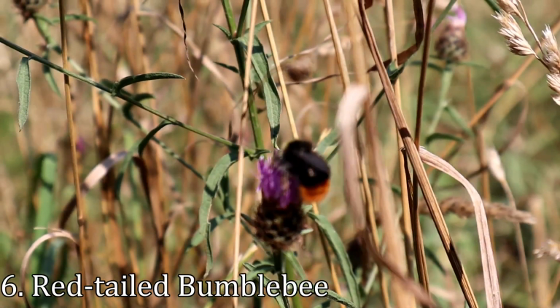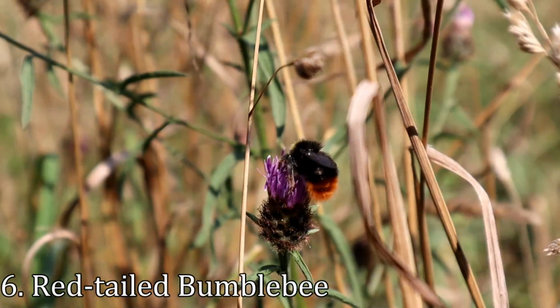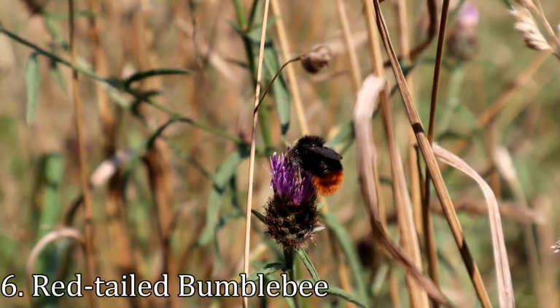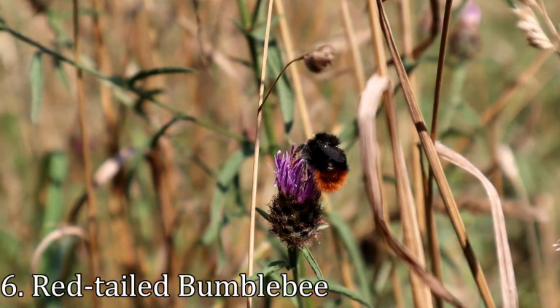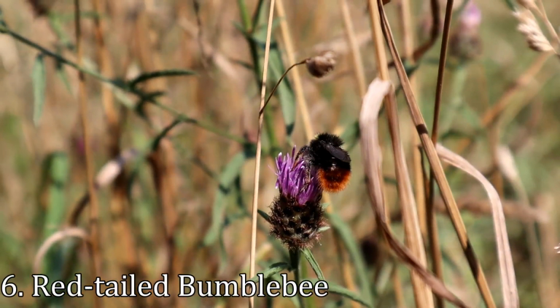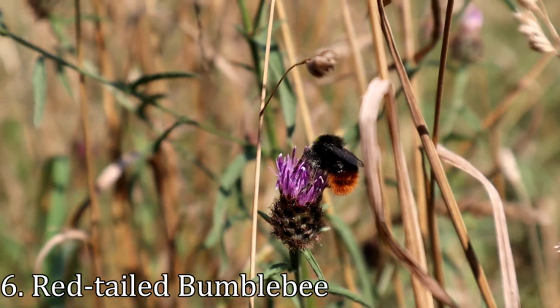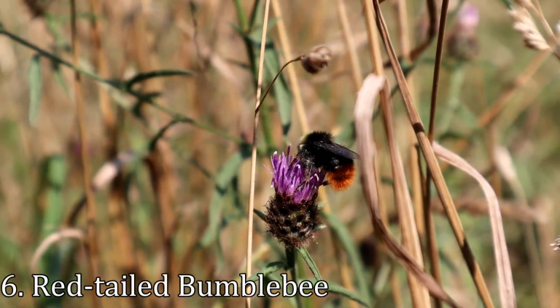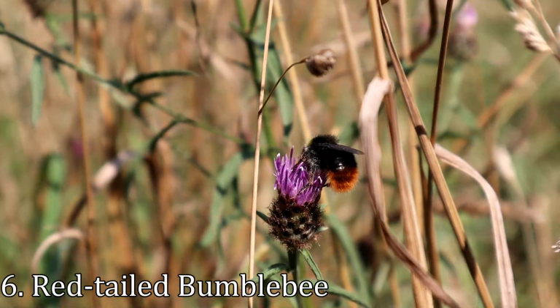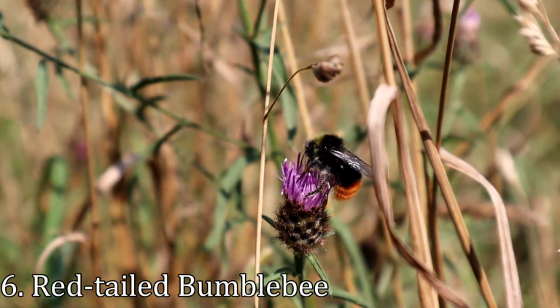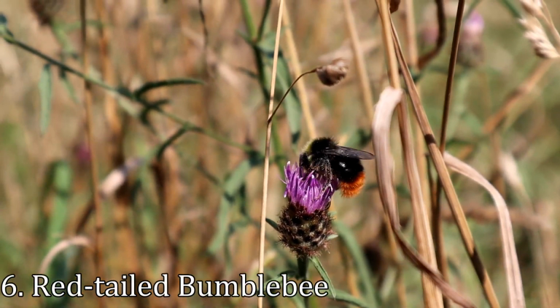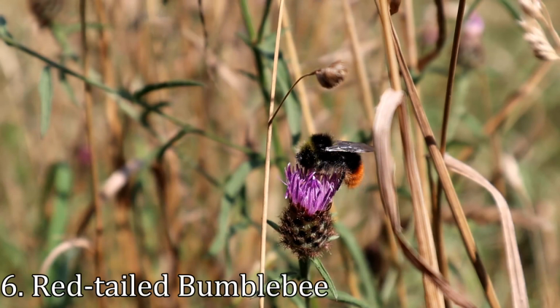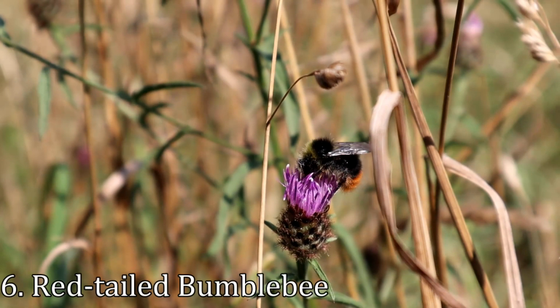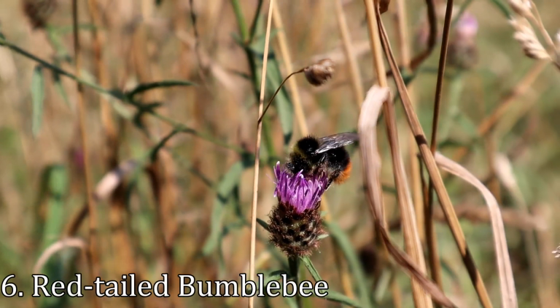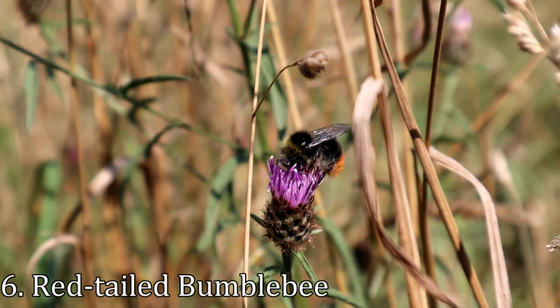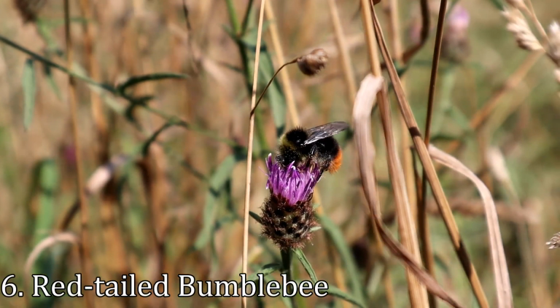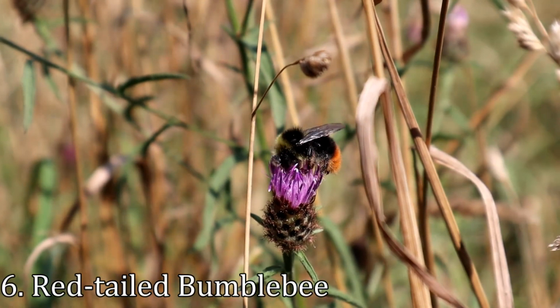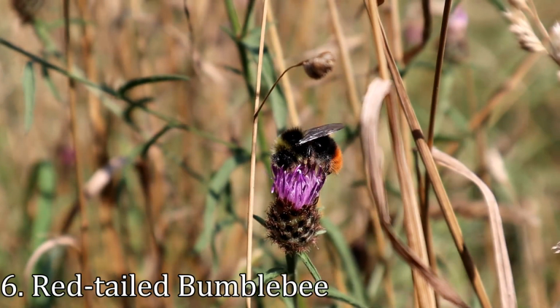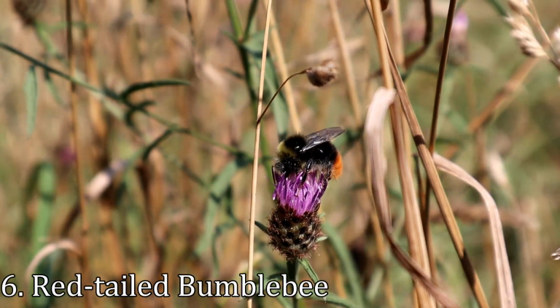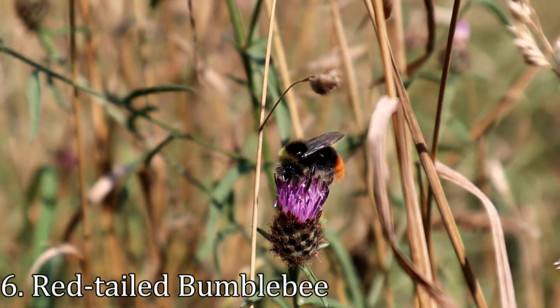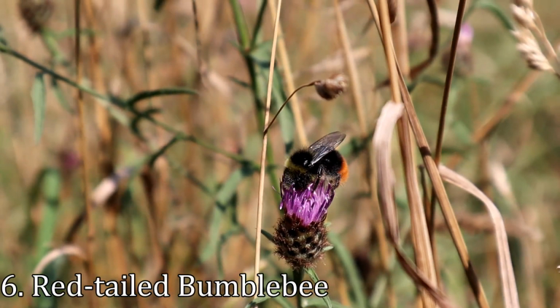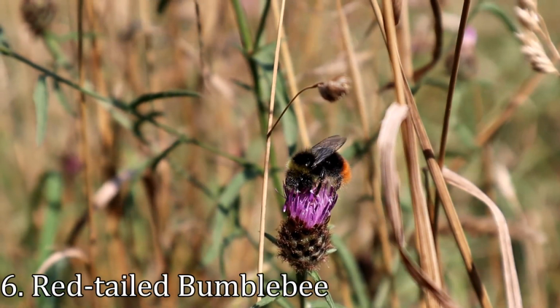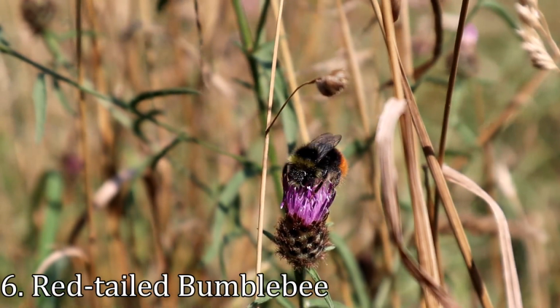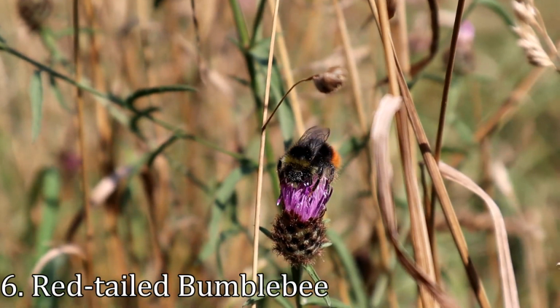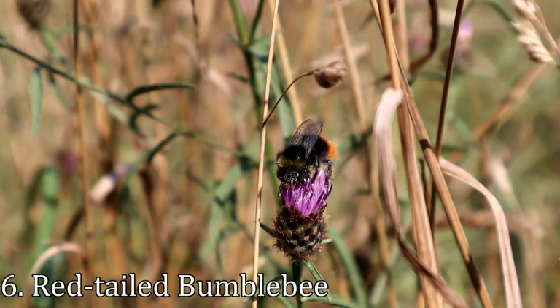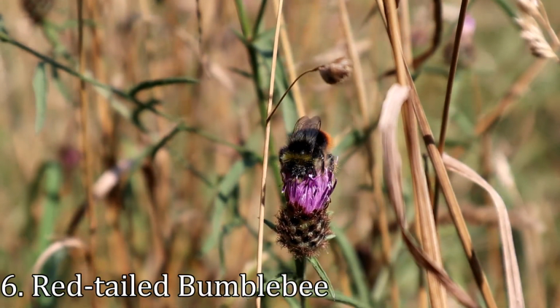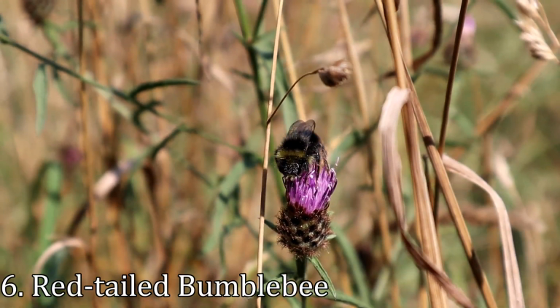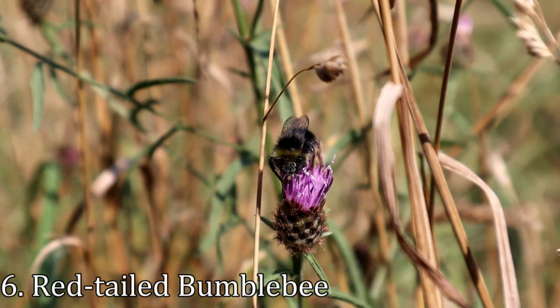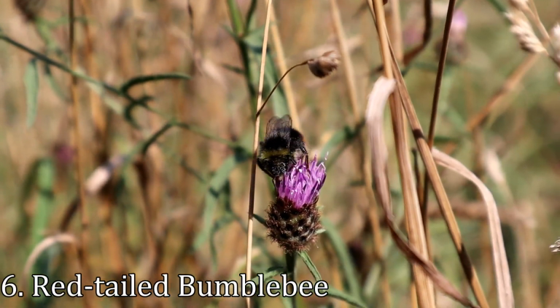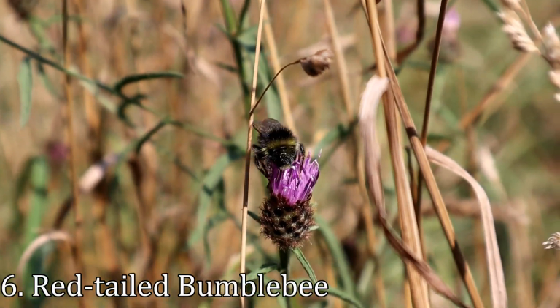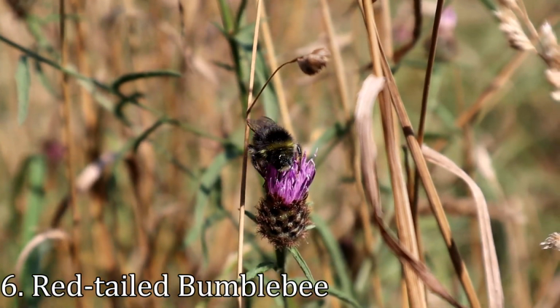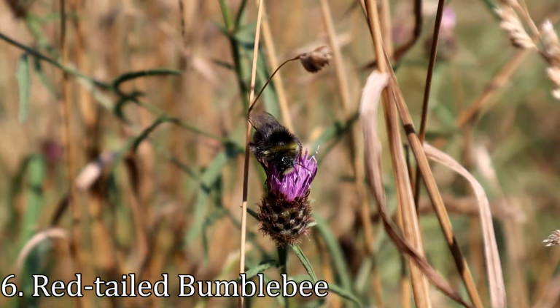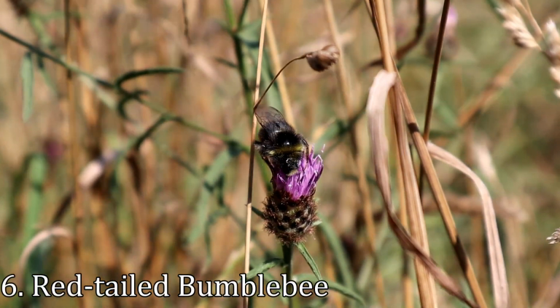This is a red-tailed bumblebee. It's a male and you can tell by the yellow stripe, which is absent in females.